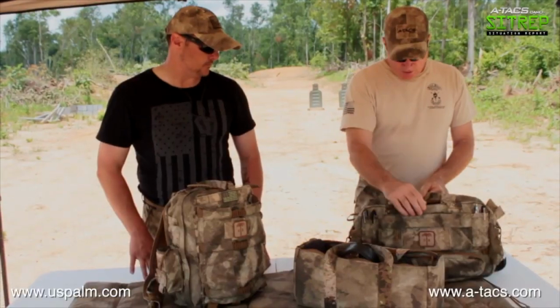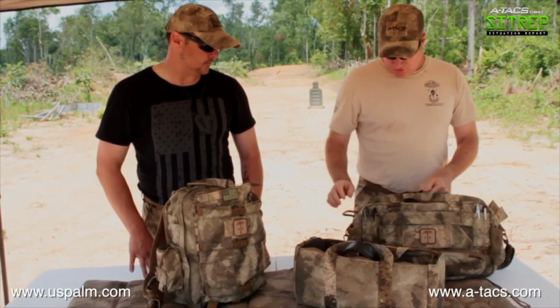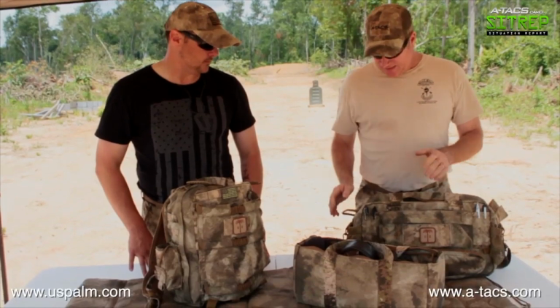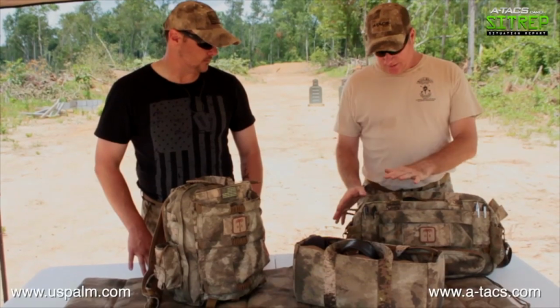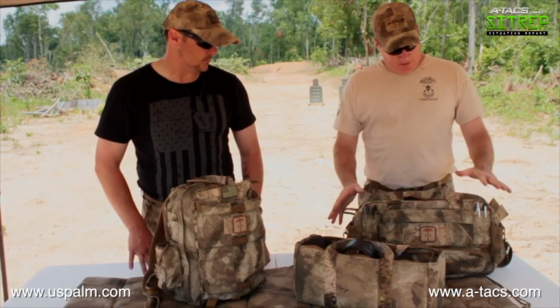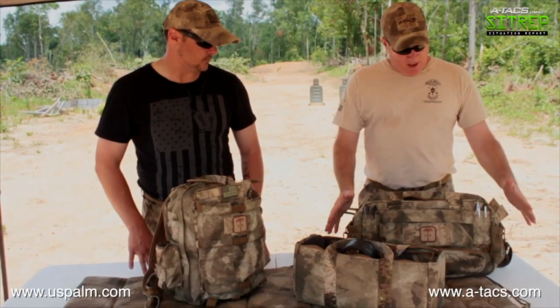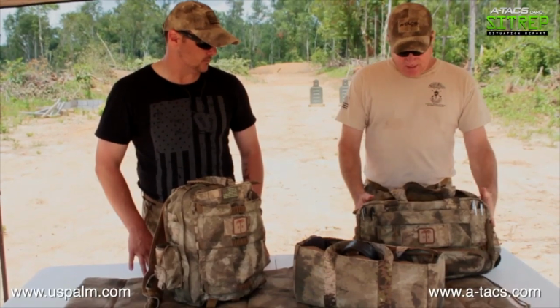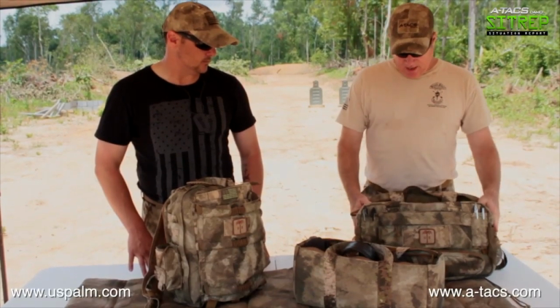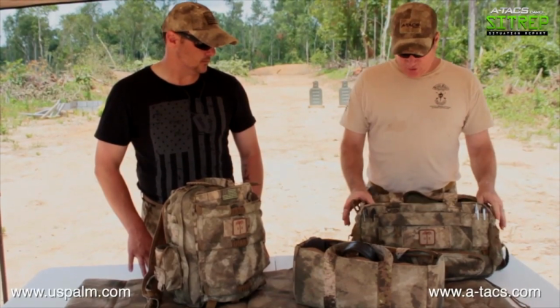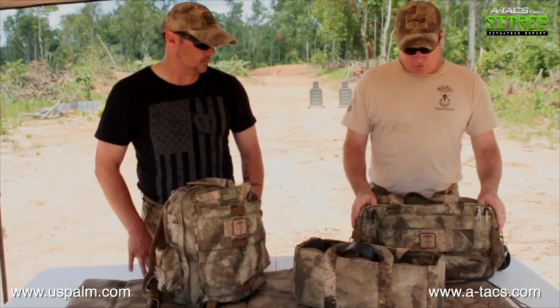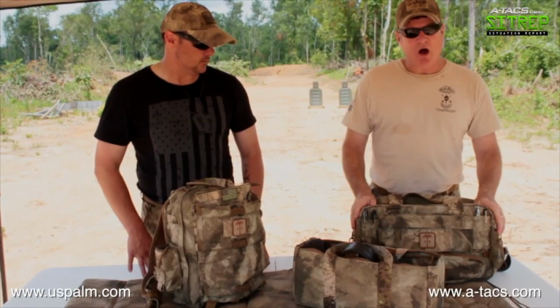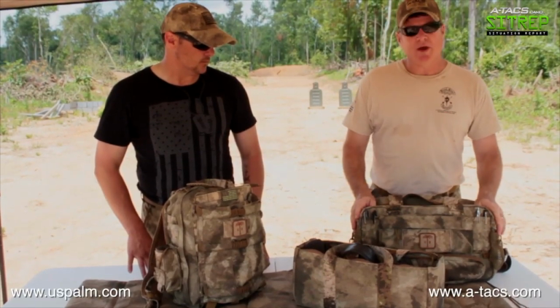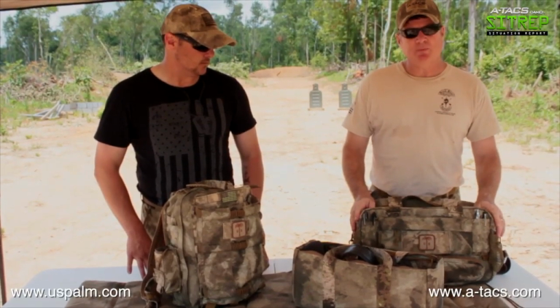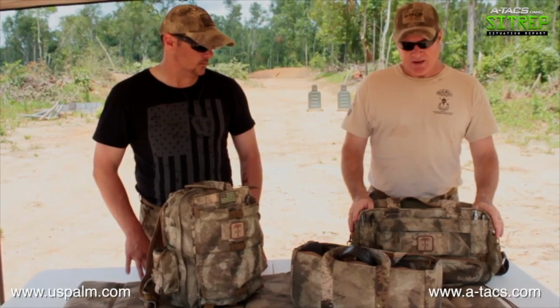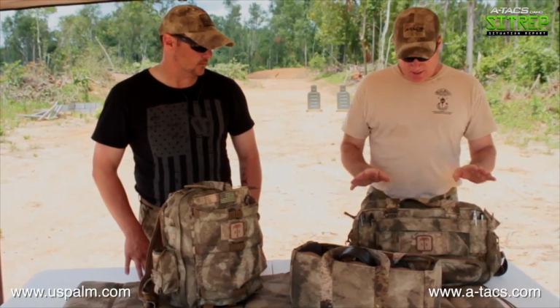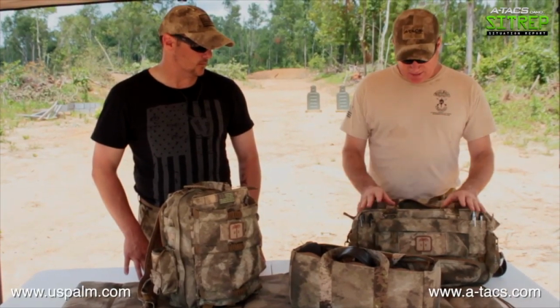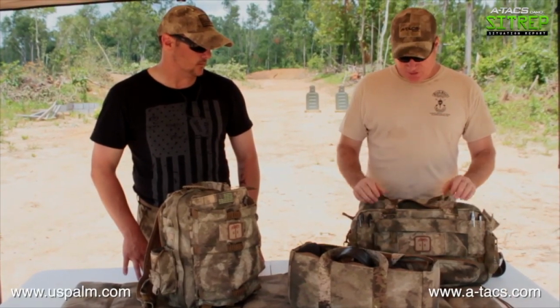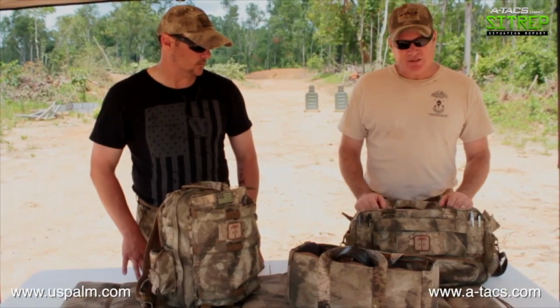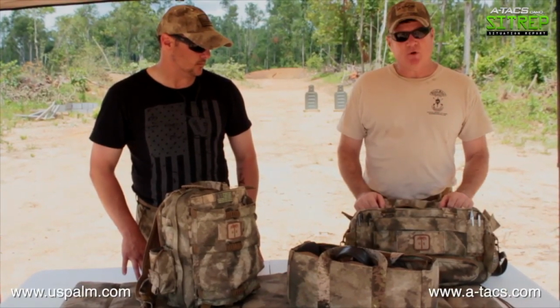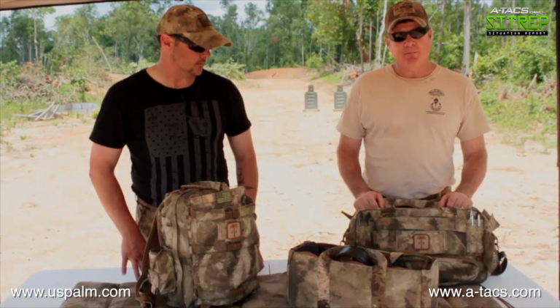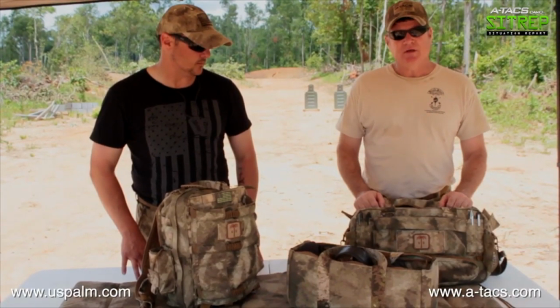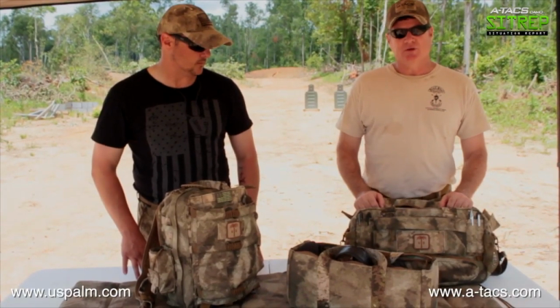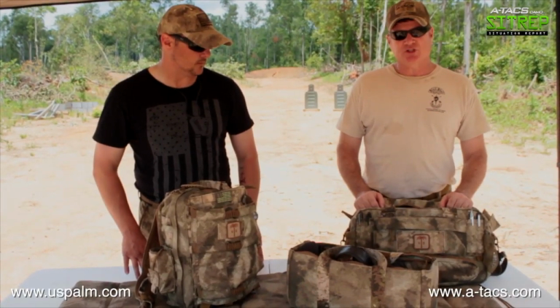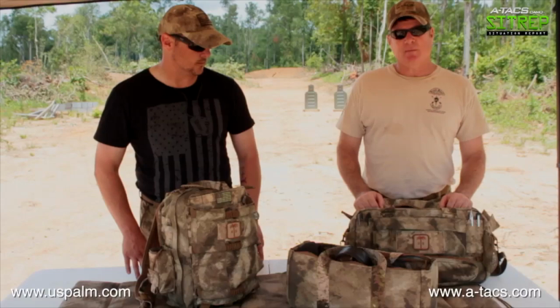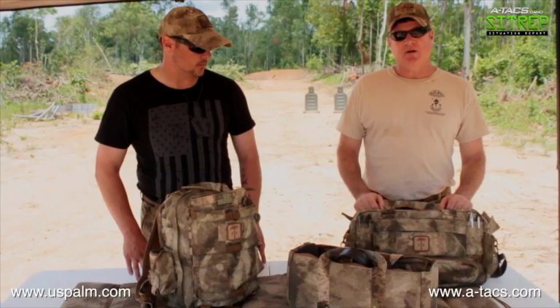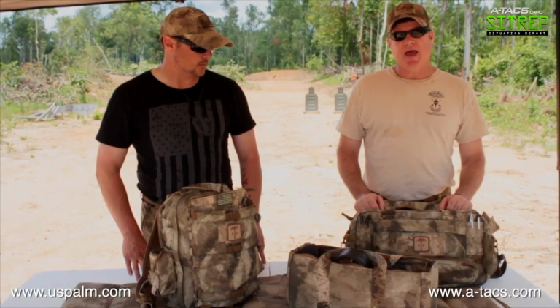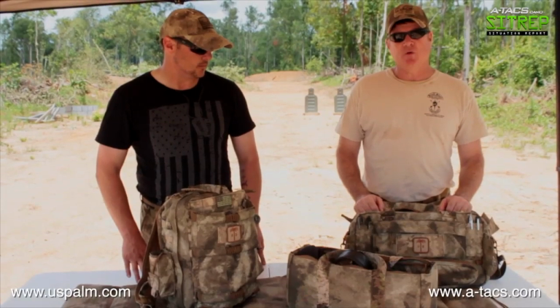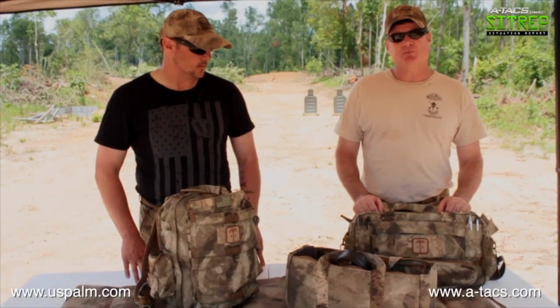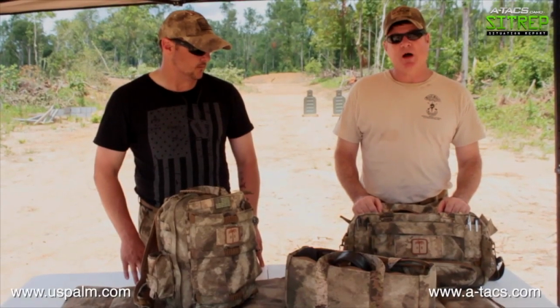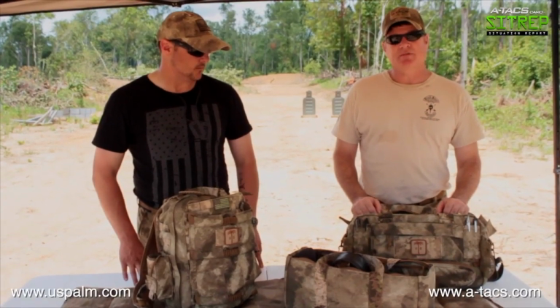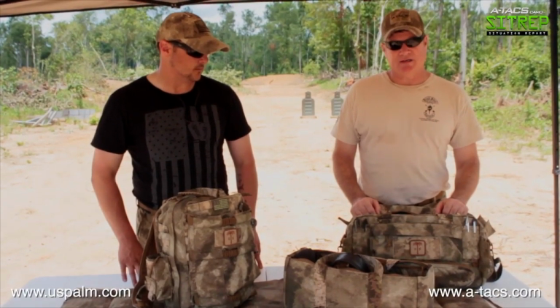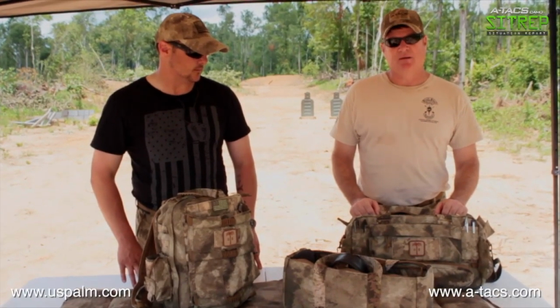So that's a little bit about the US Palm range bag. It's a nice piece of equipment. You can check them out at uspalm.com.